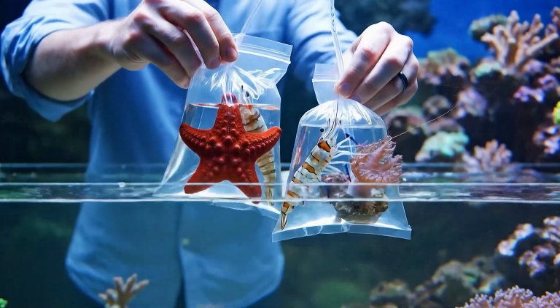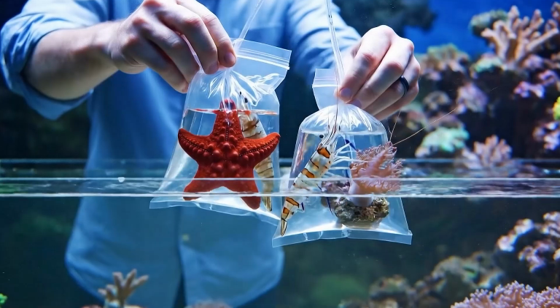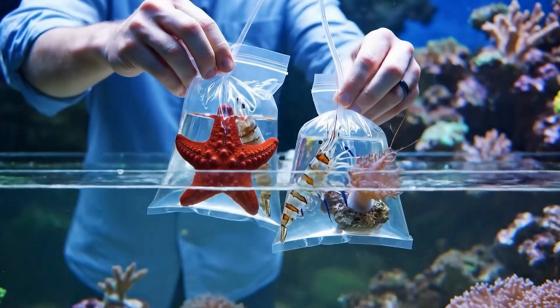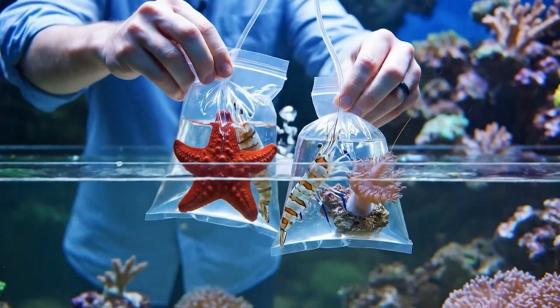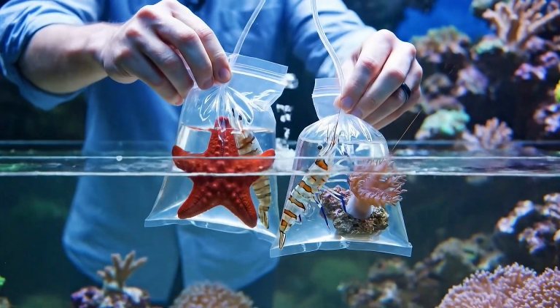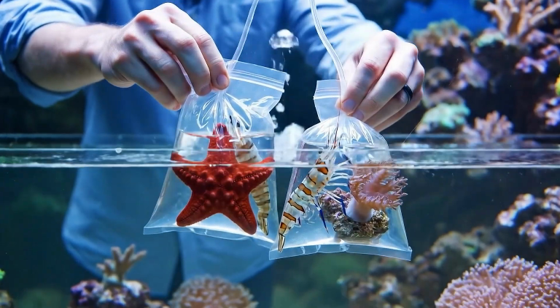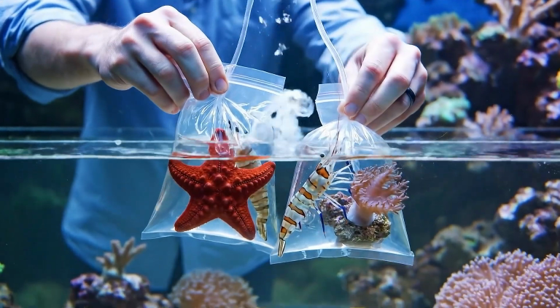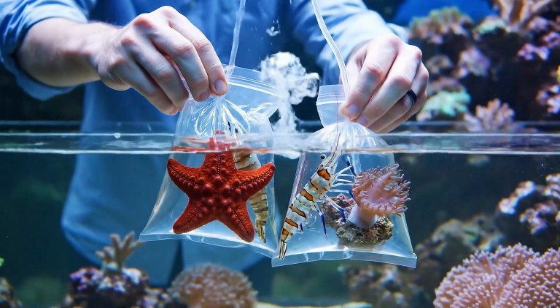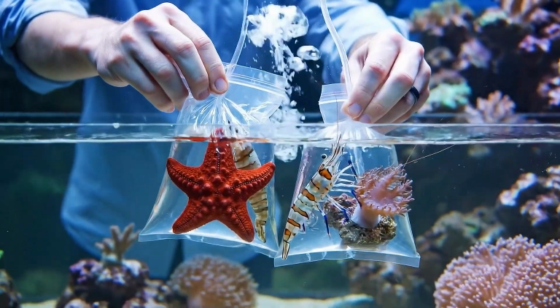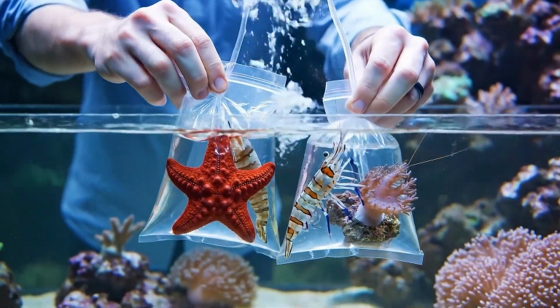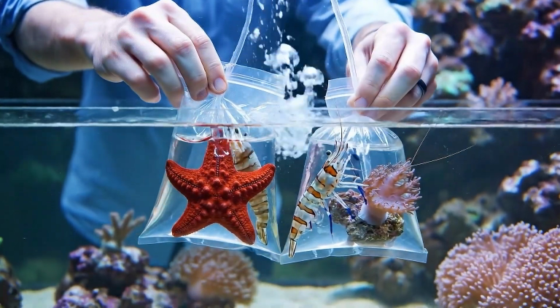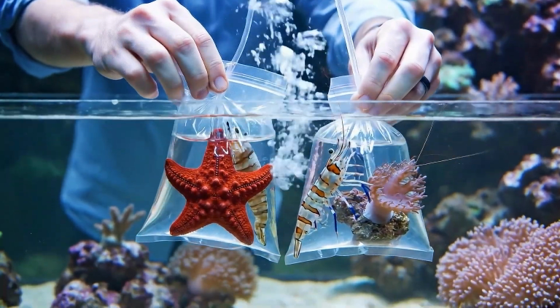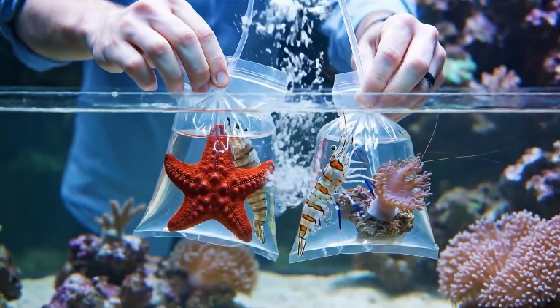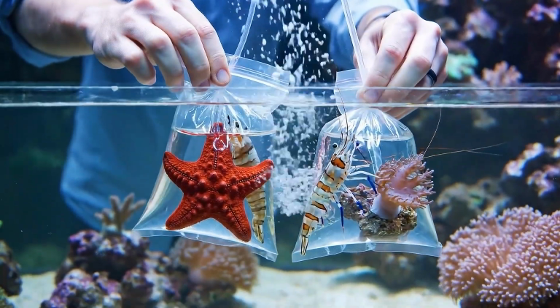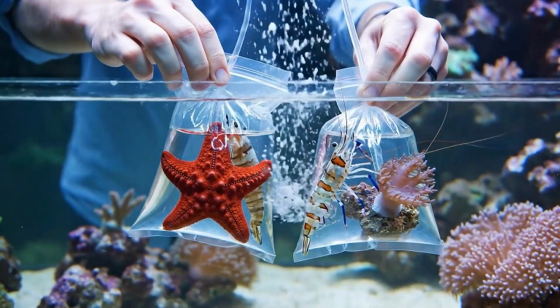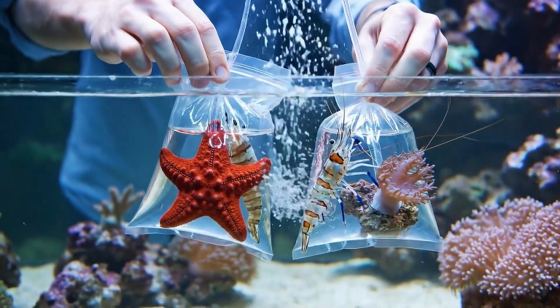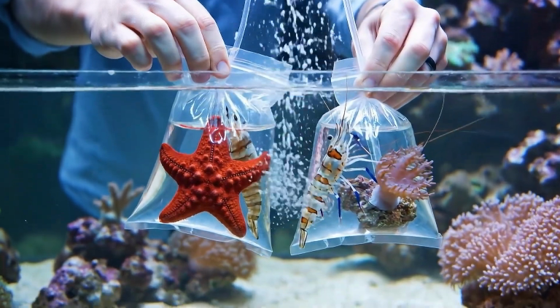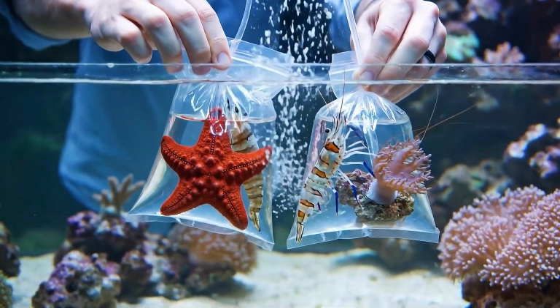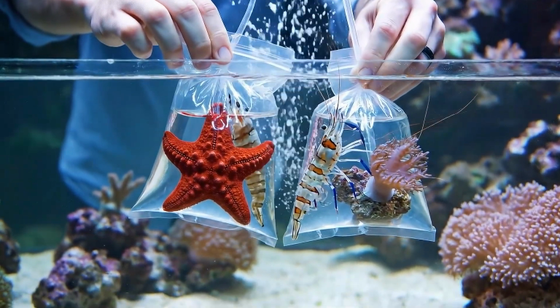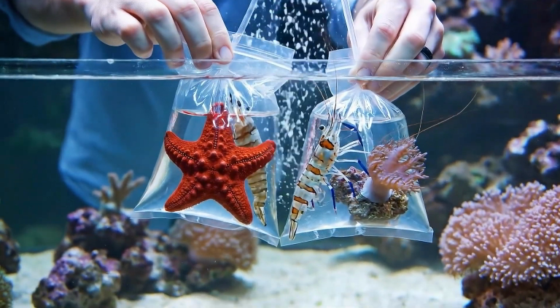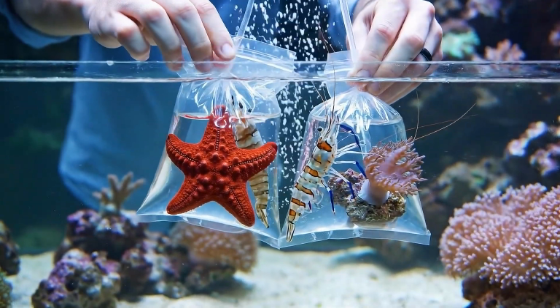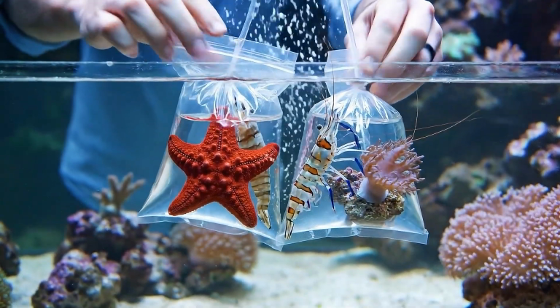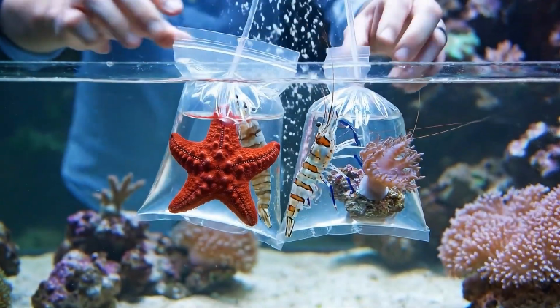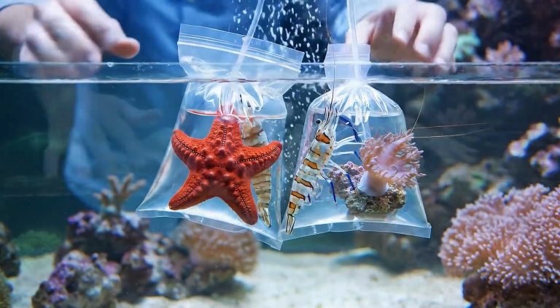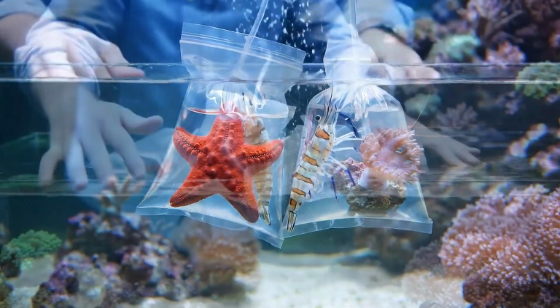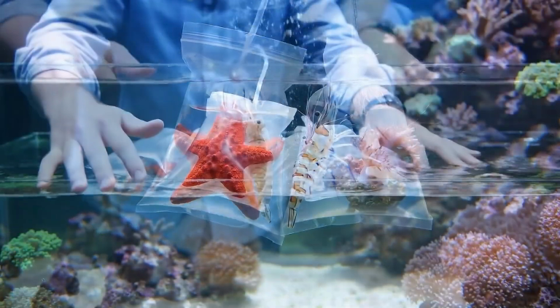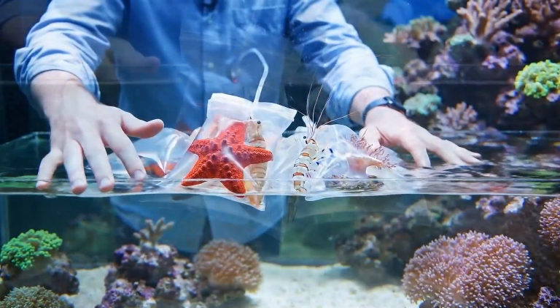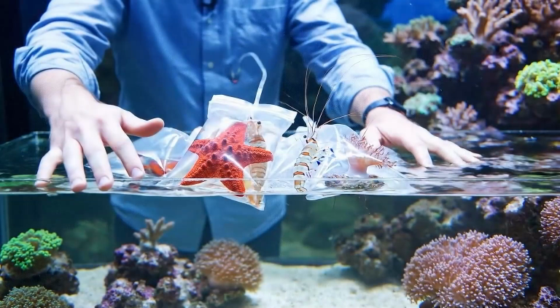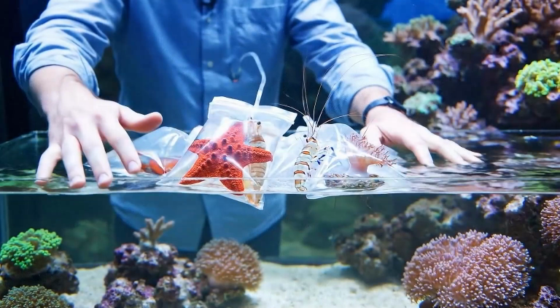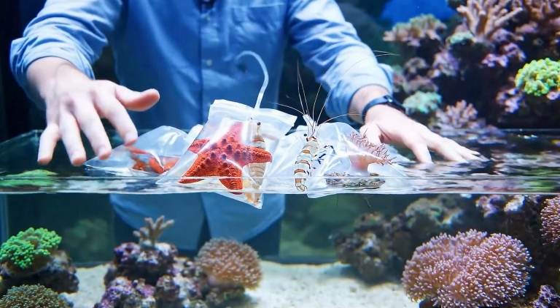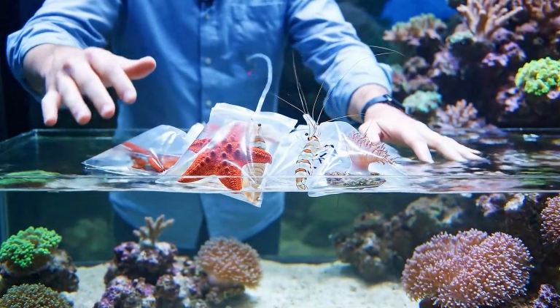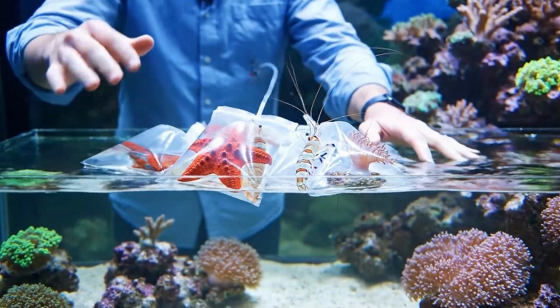Acclimation is crucial. We float the bags first to match the temperature before we start the drip.